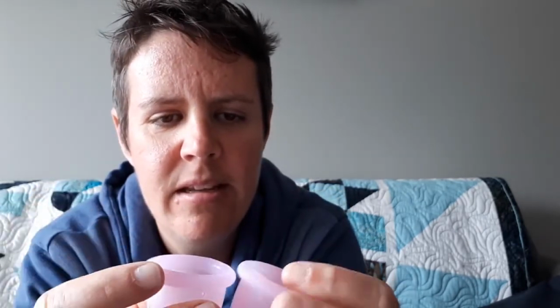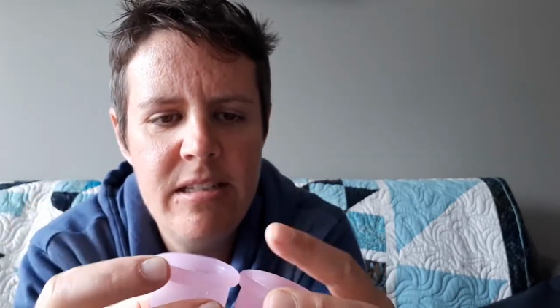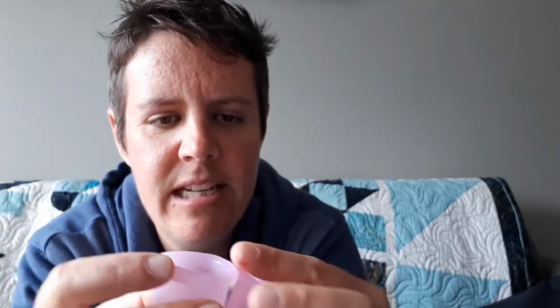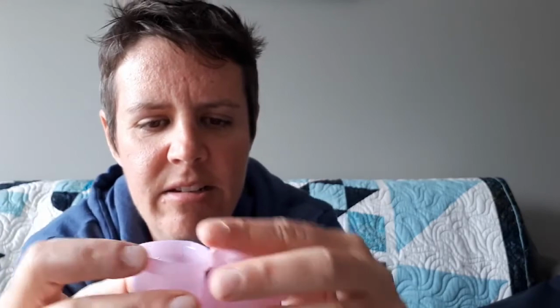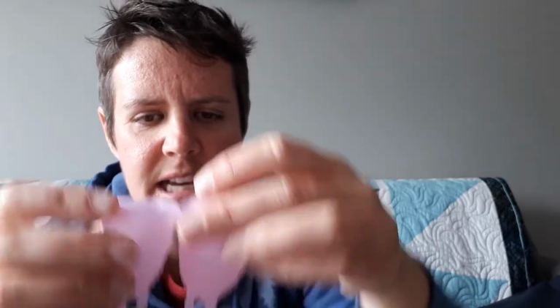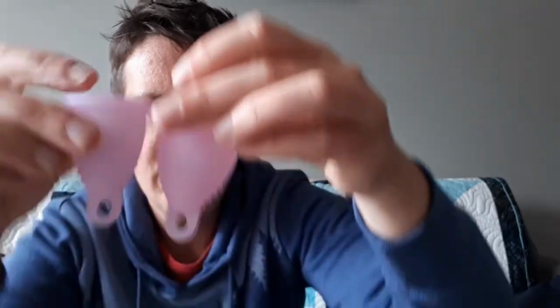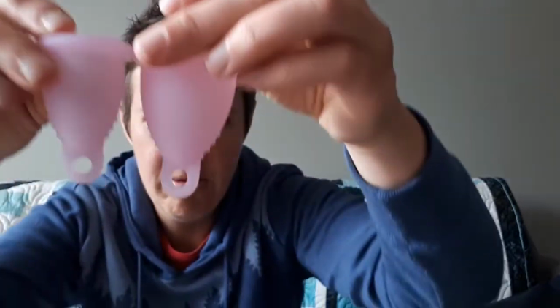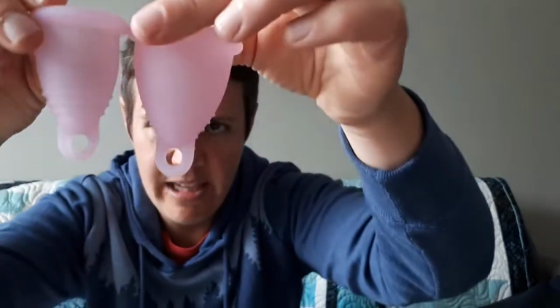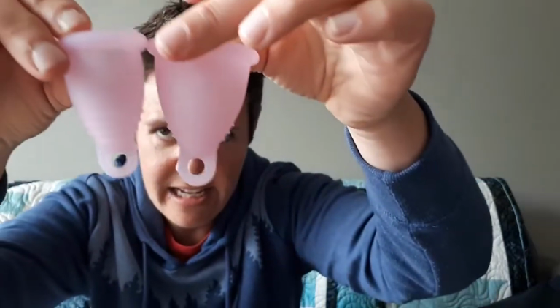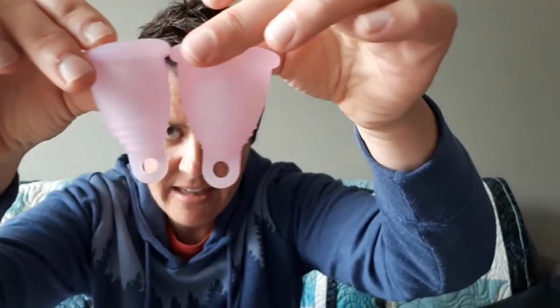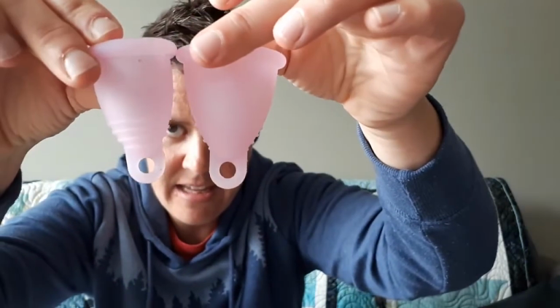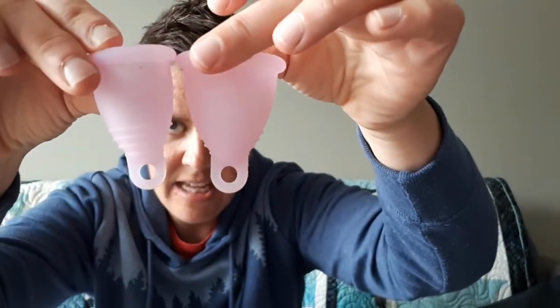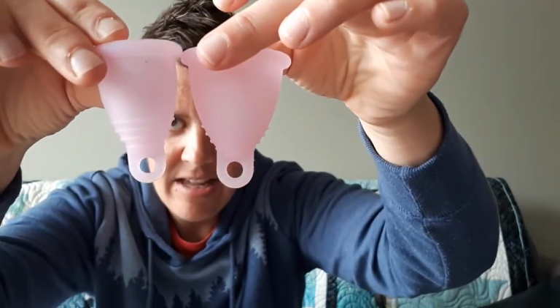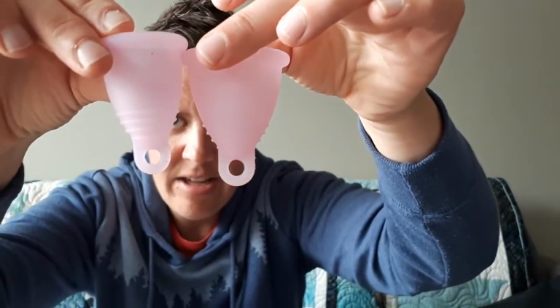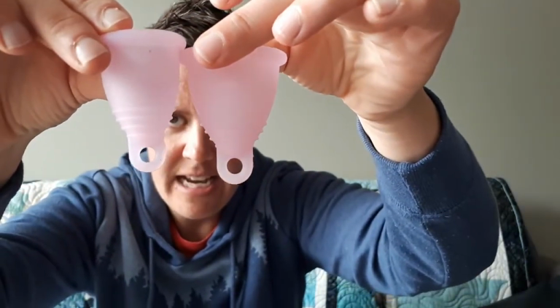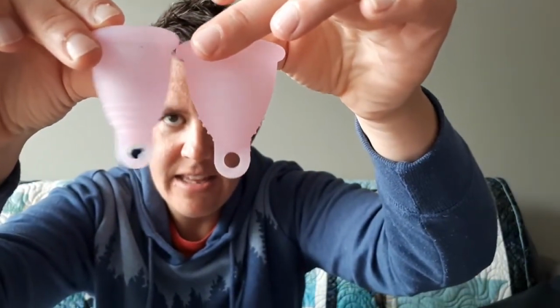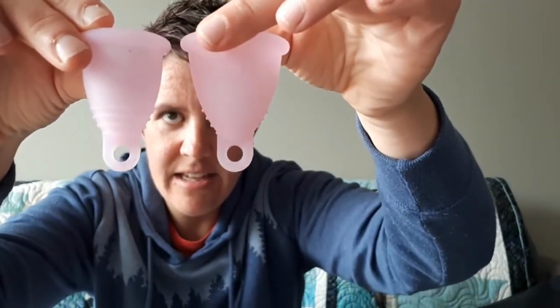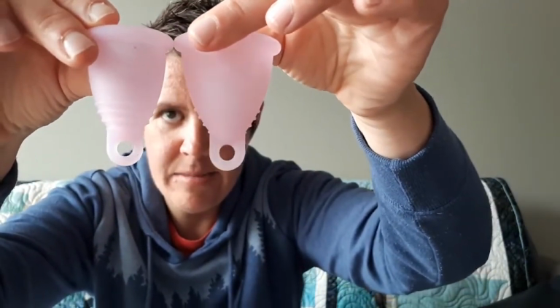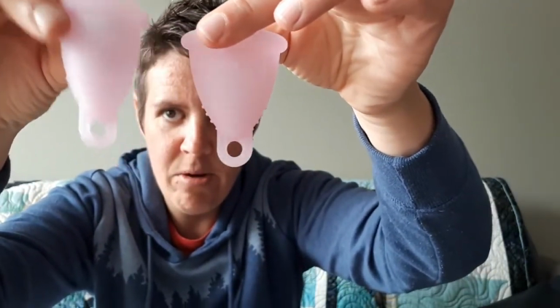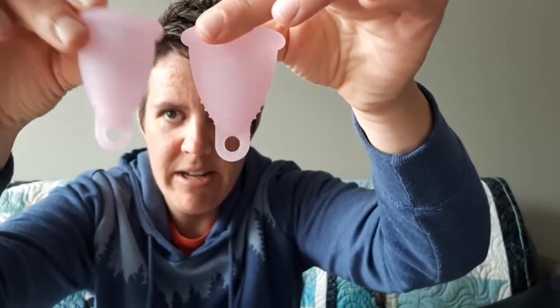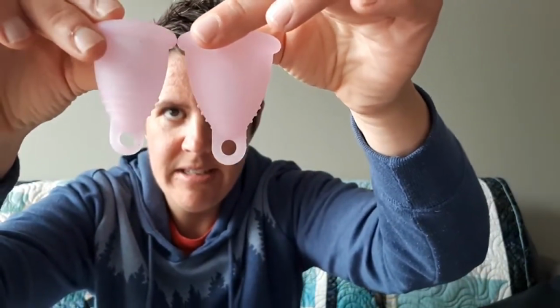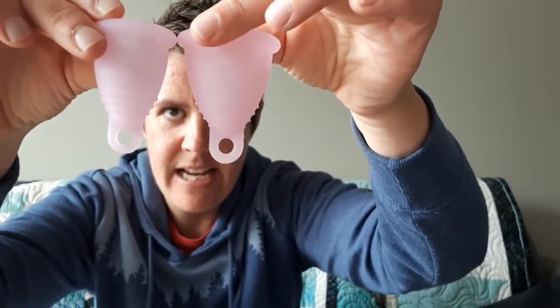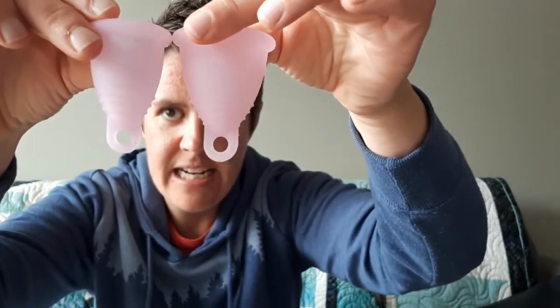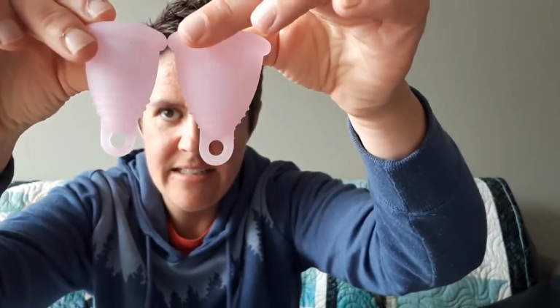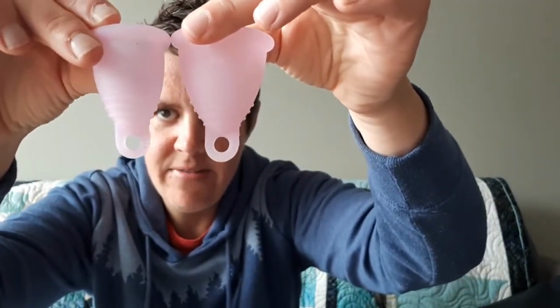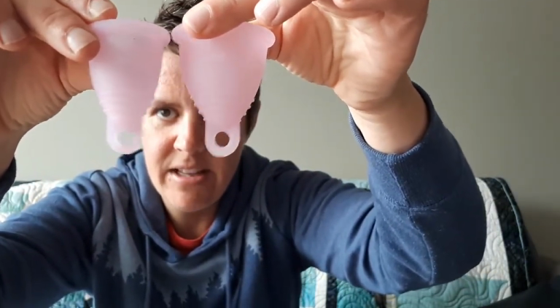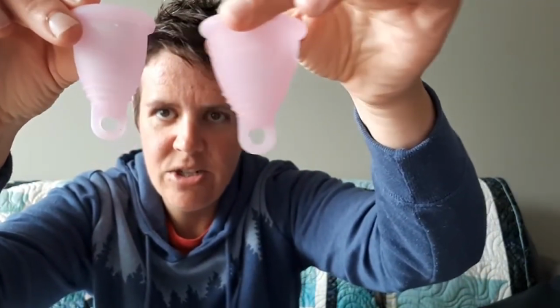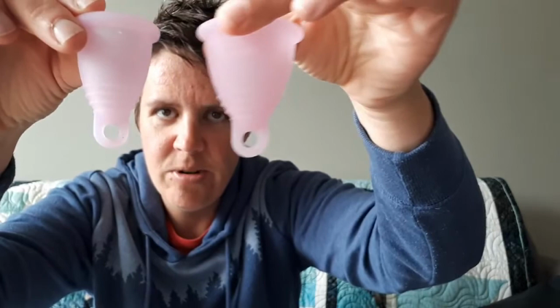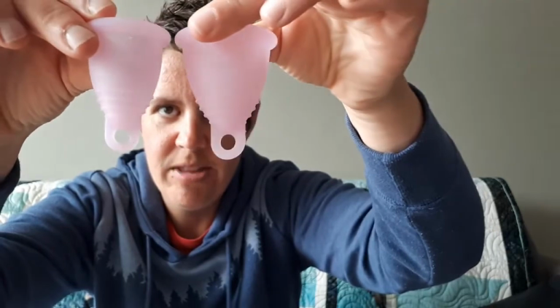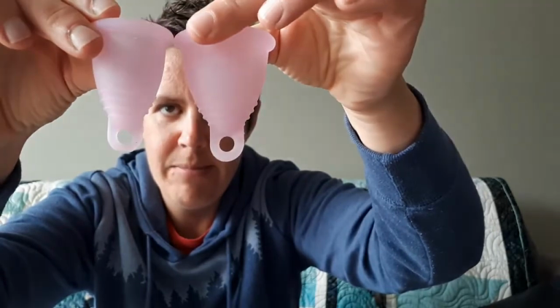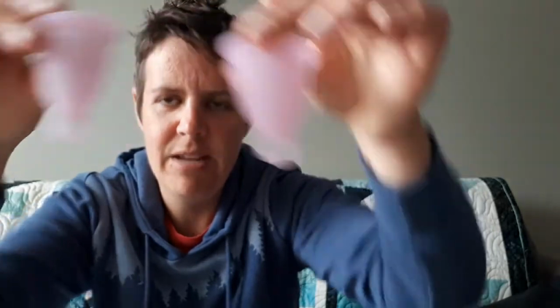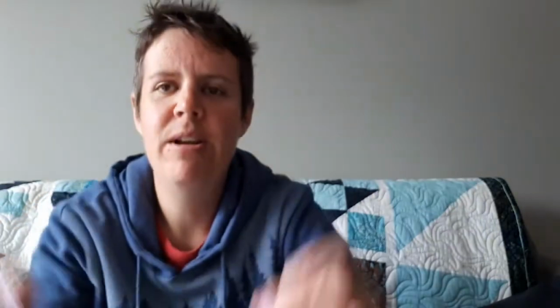Let's take a look at the total length. The small one on this side is definitely shorter than the medium one.